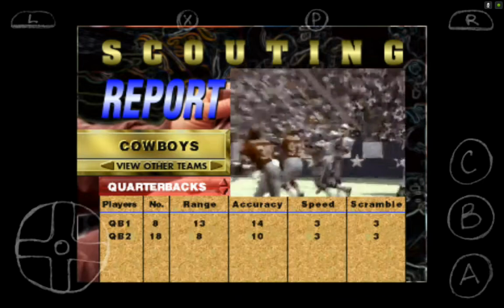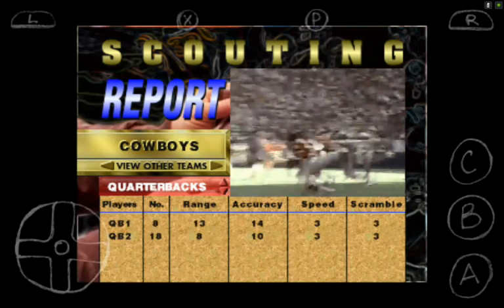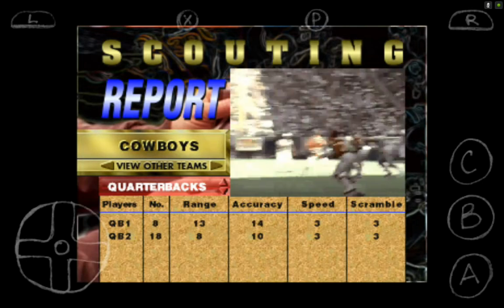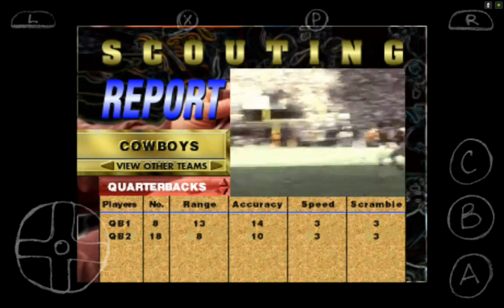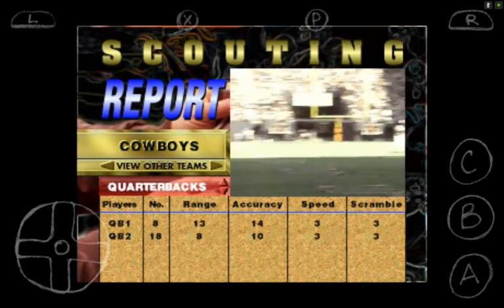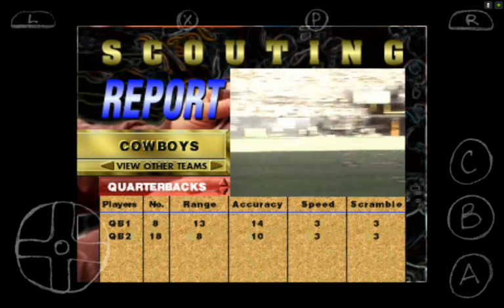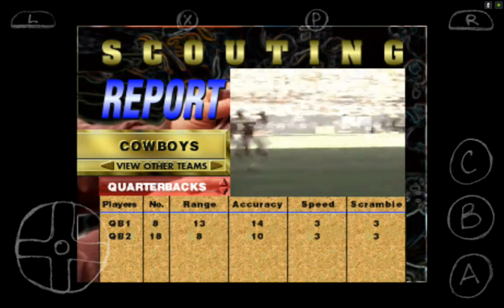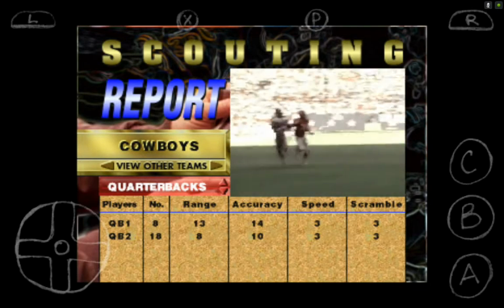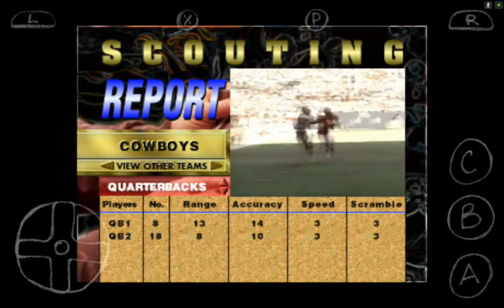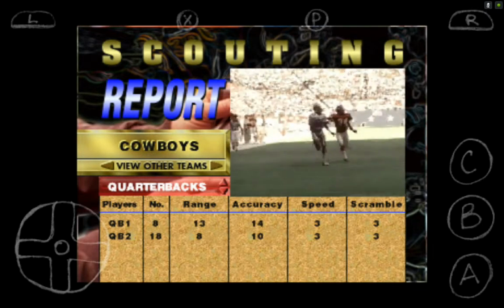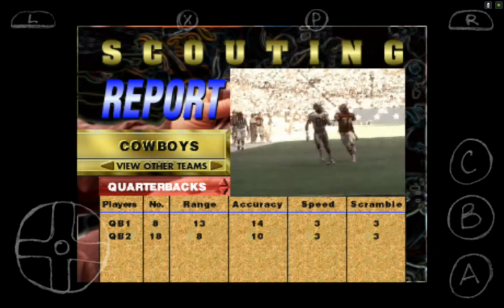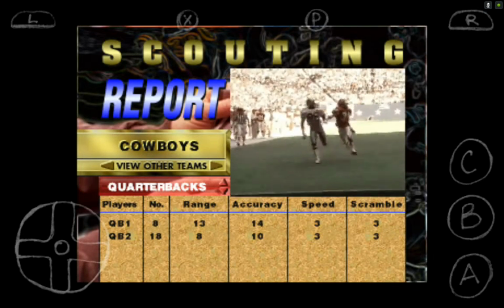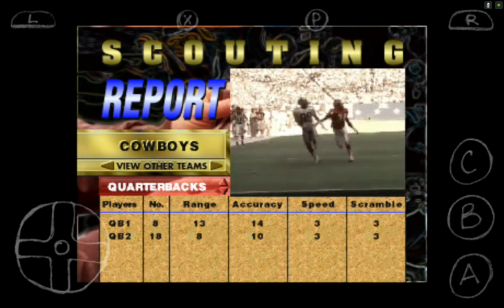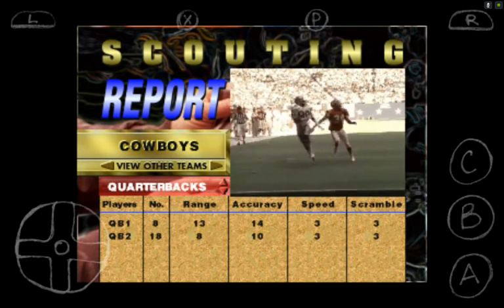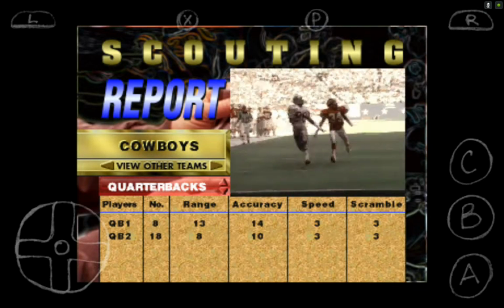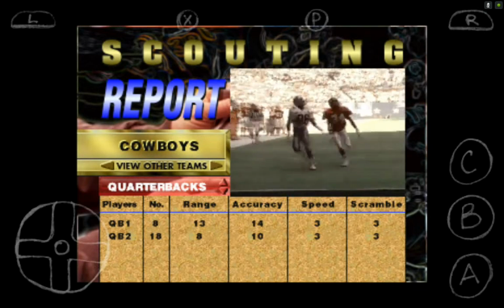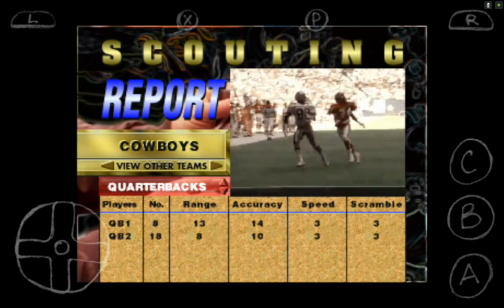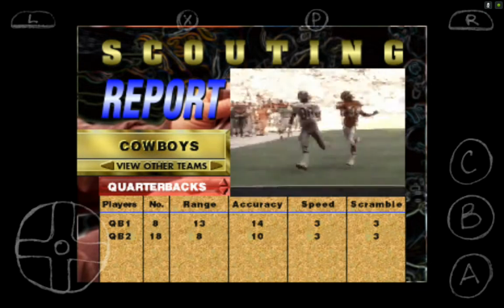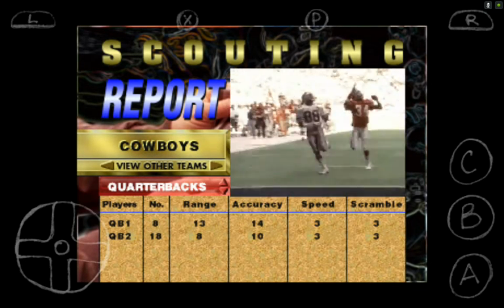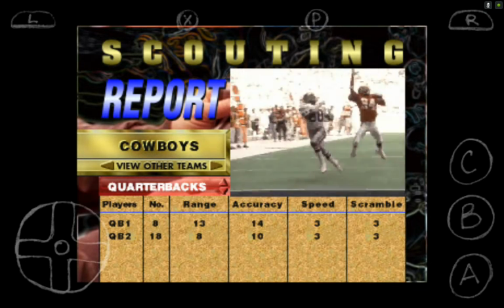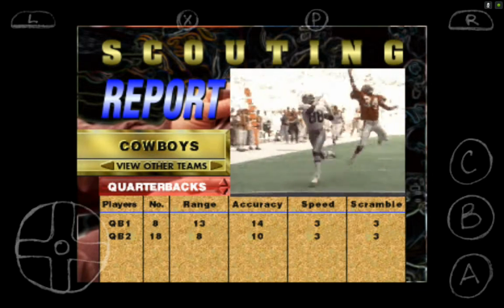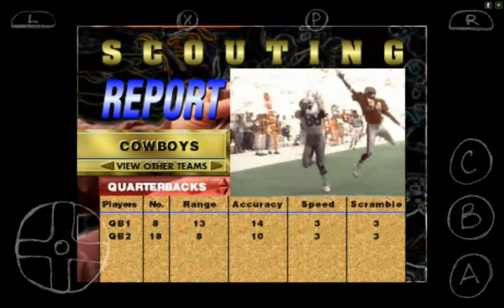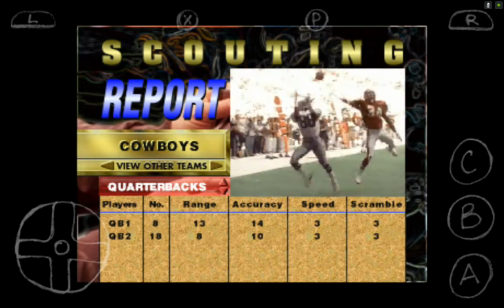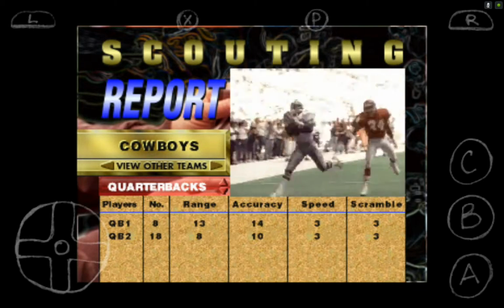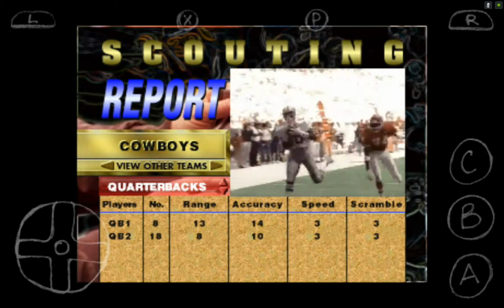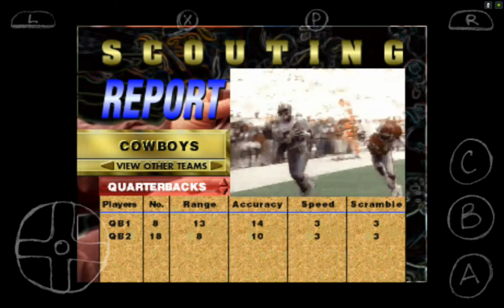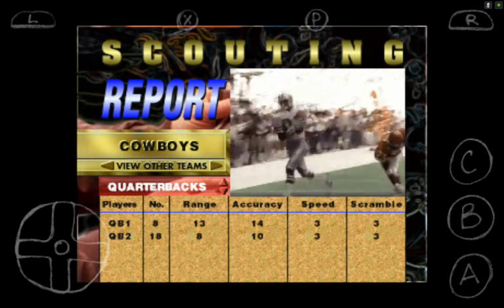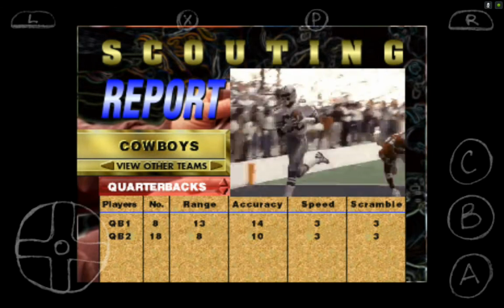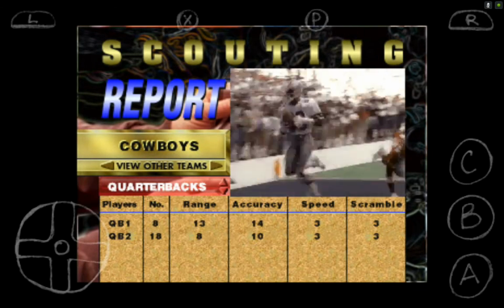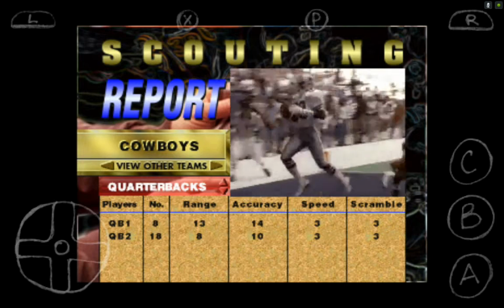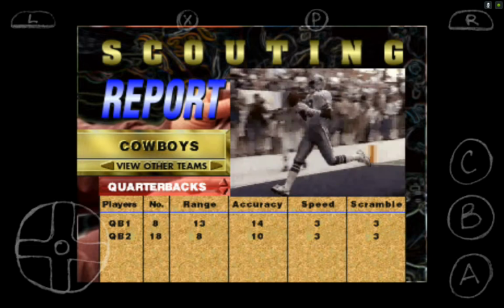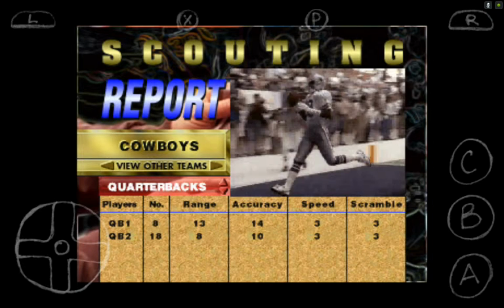Cowboys at the KC 30. Quarterback goes right, down the sideline, over the shoulder — touchdown, Dallas!